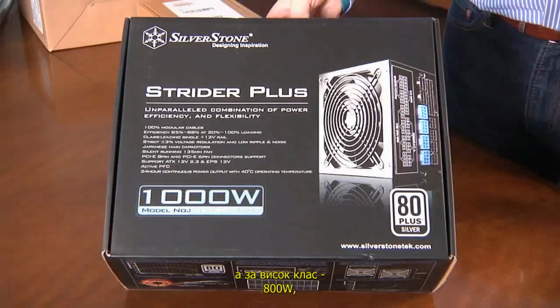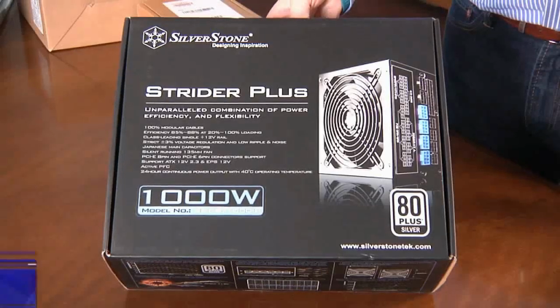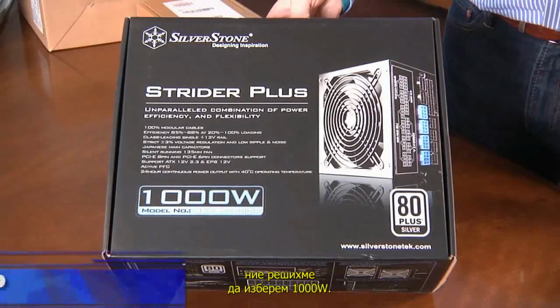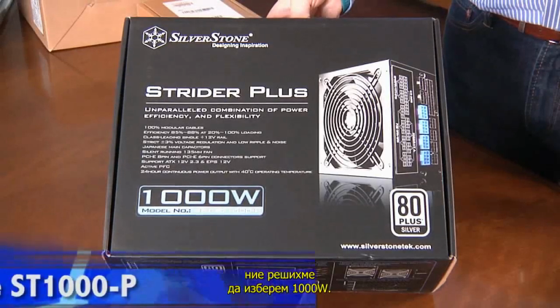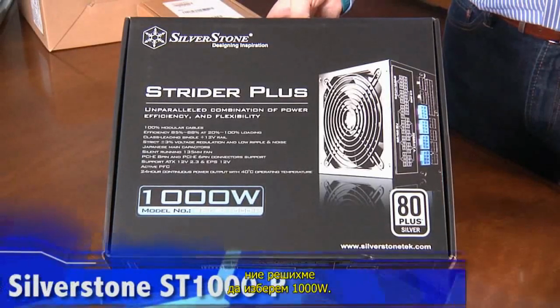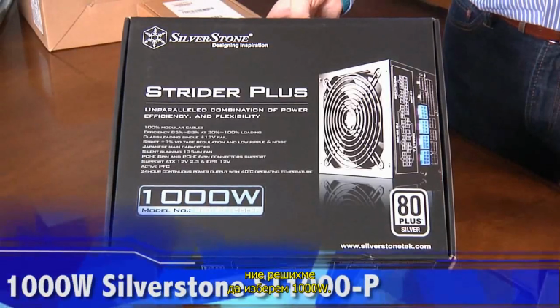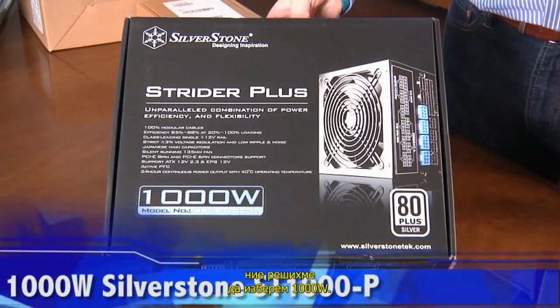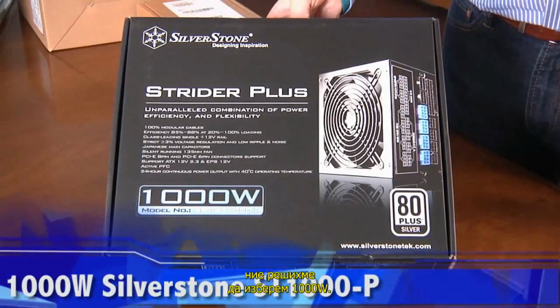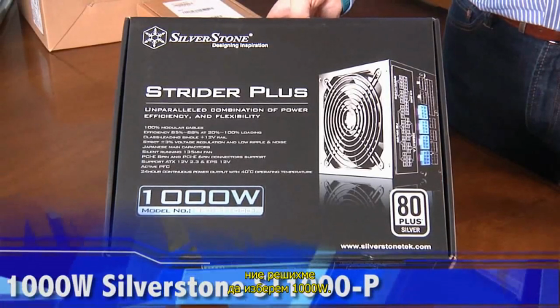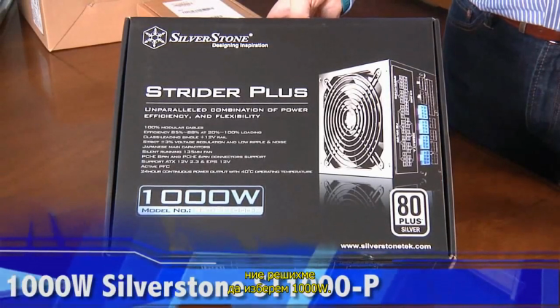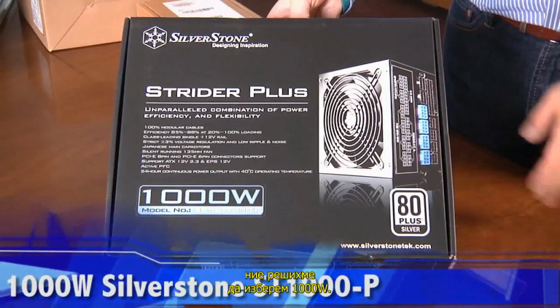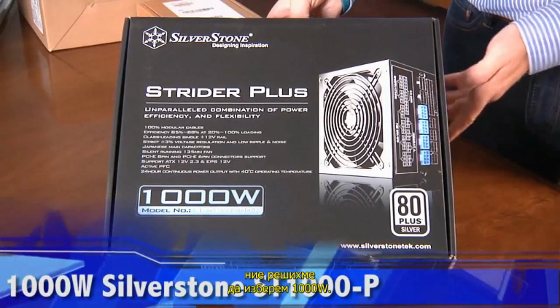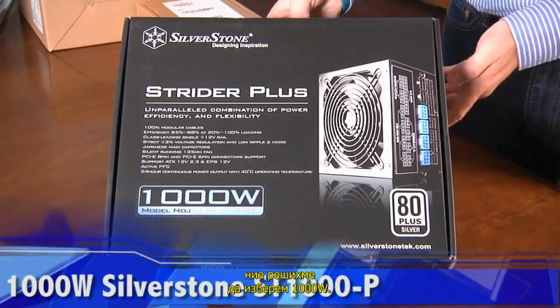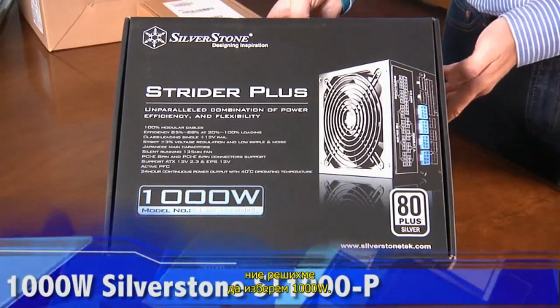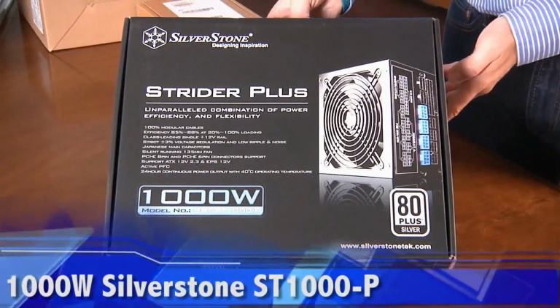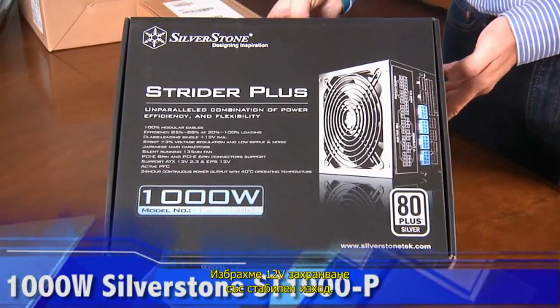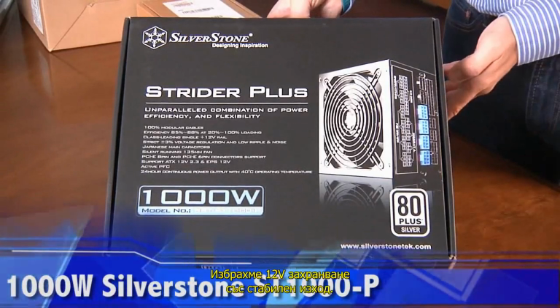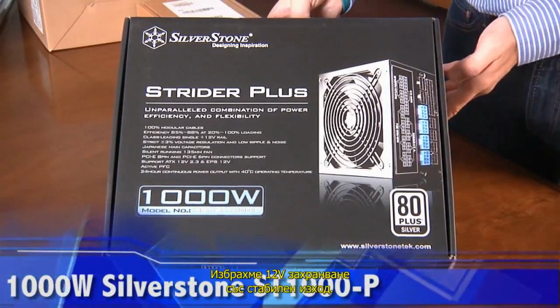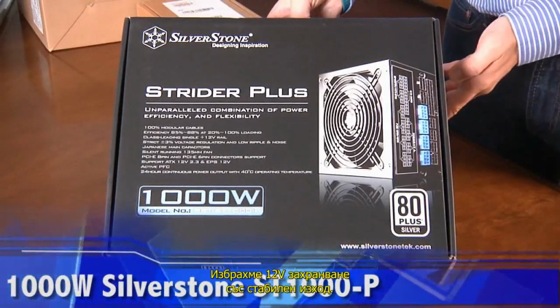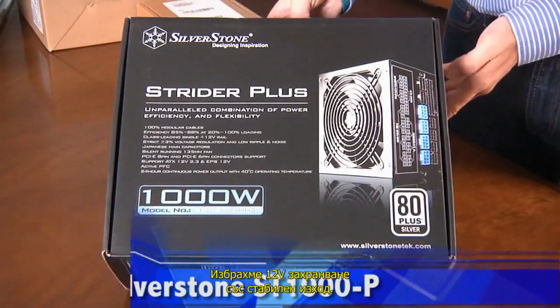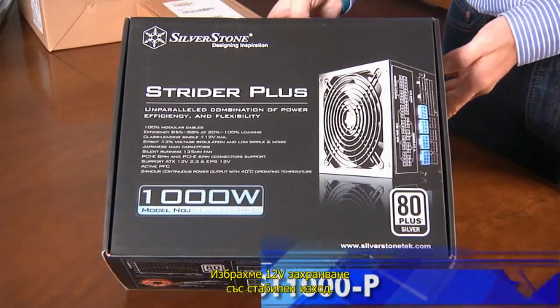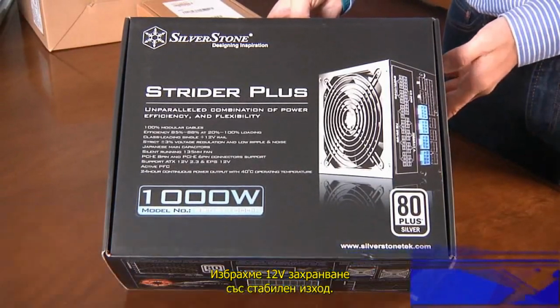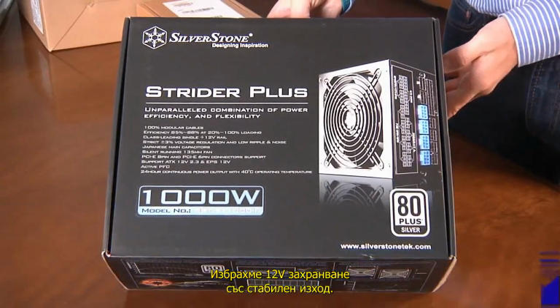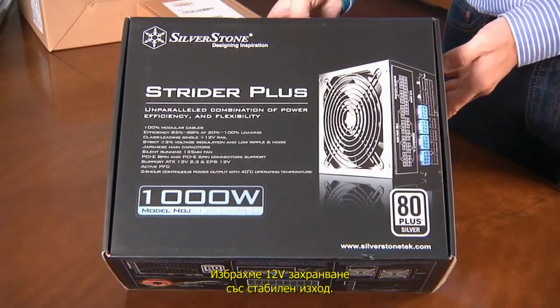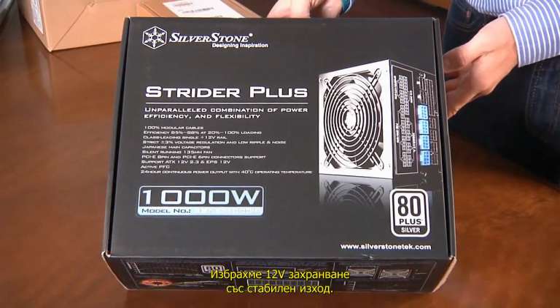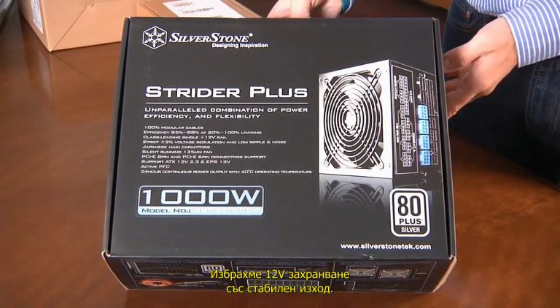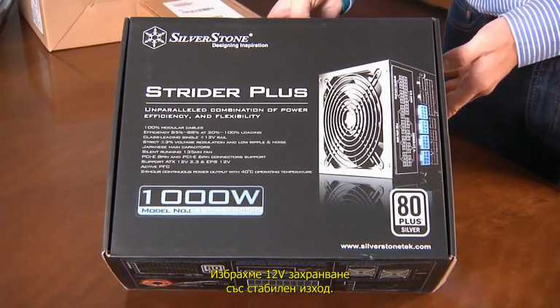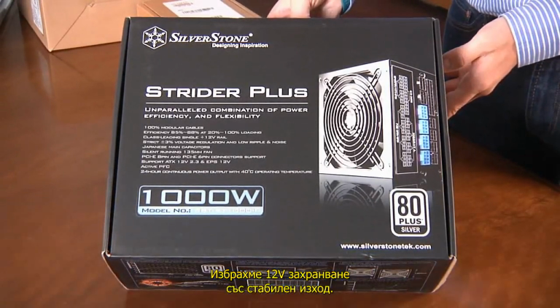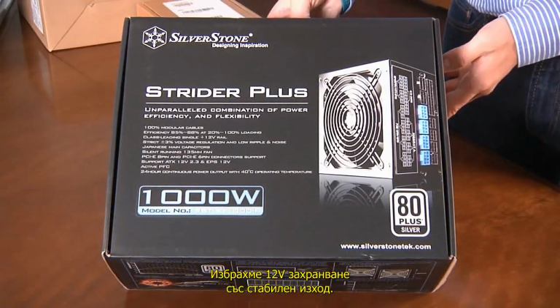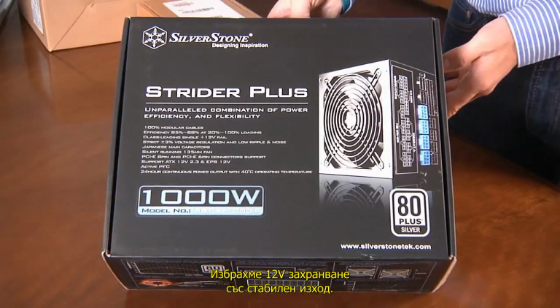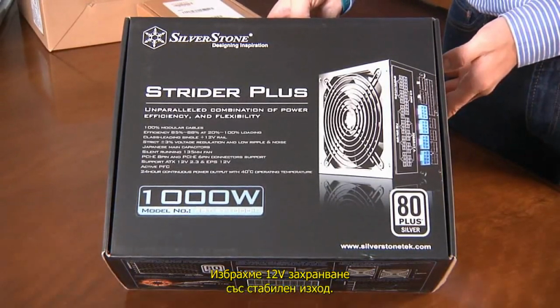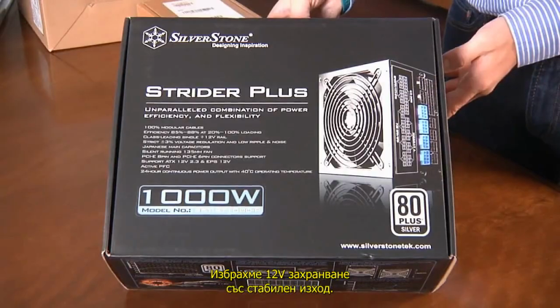we decided to go all out on 1,000 watts. We chose a single-rail, 12-volt setup, which leads to a more stable power output.